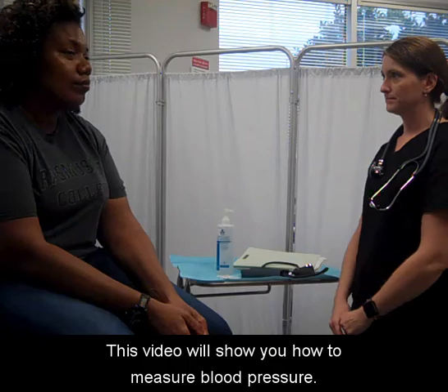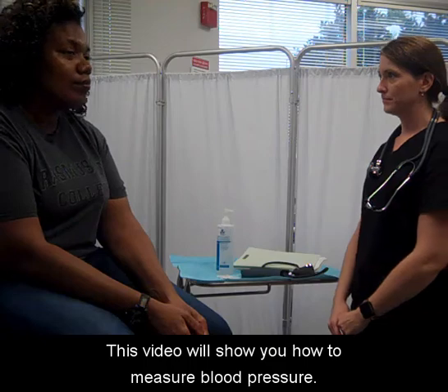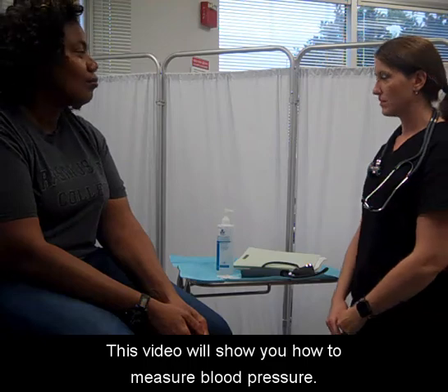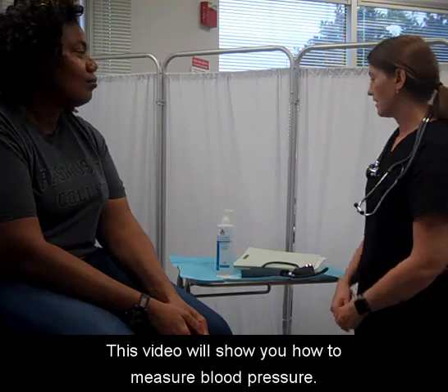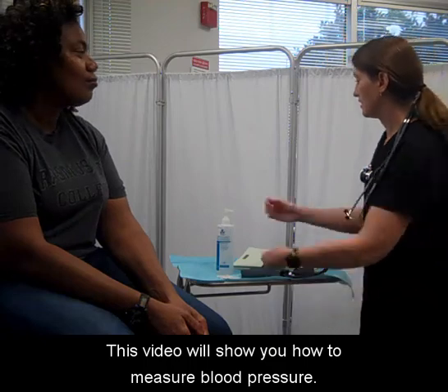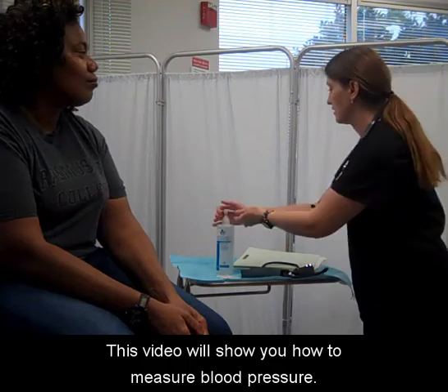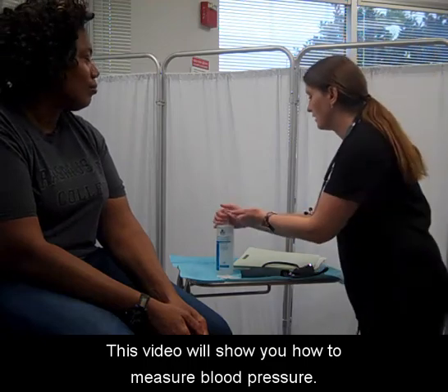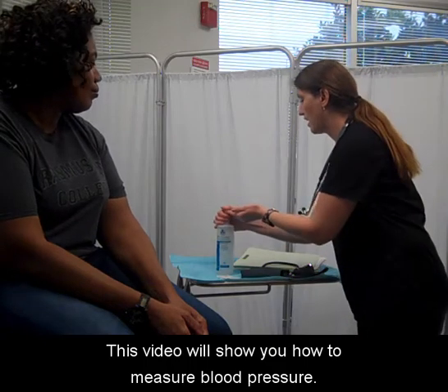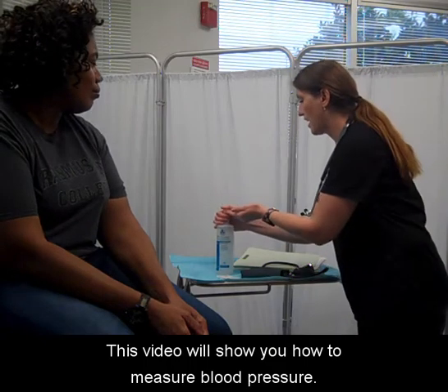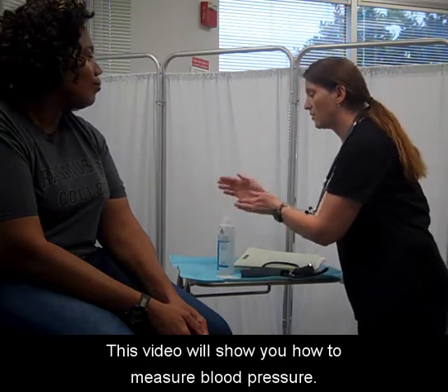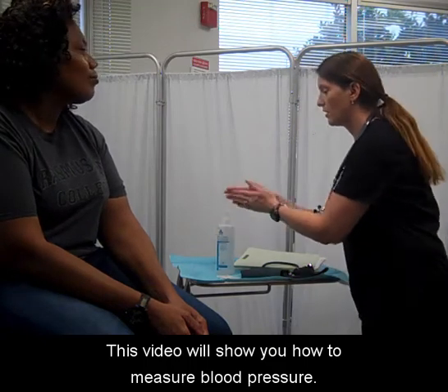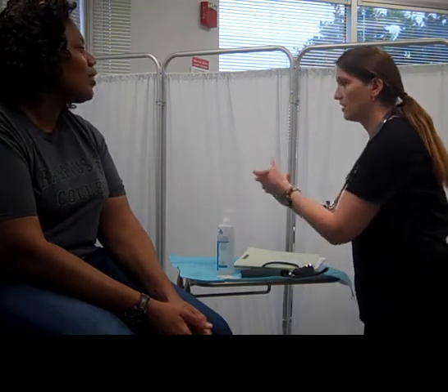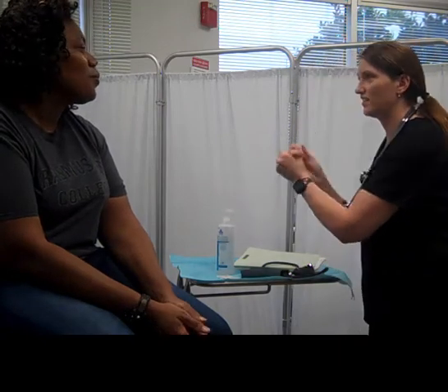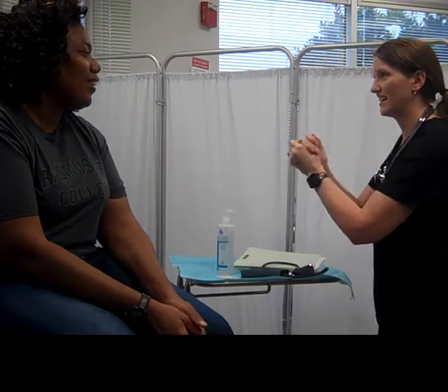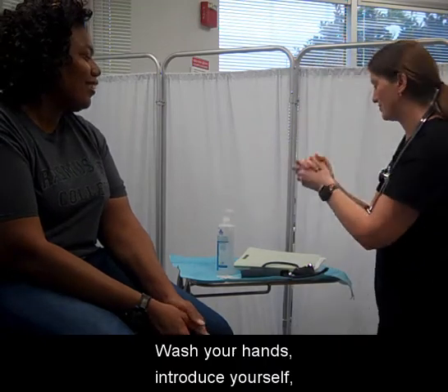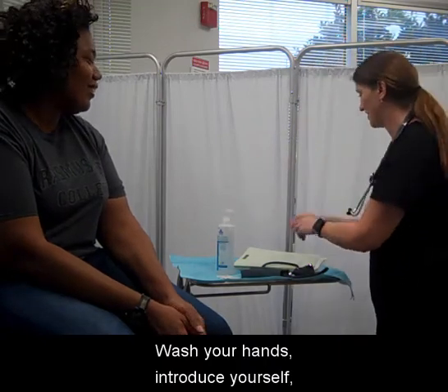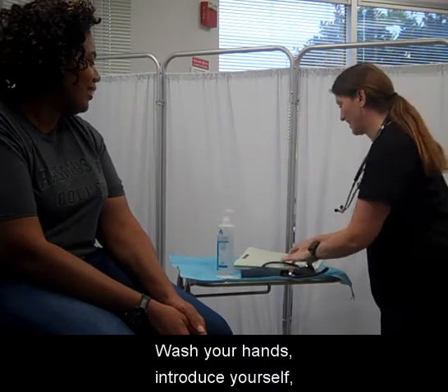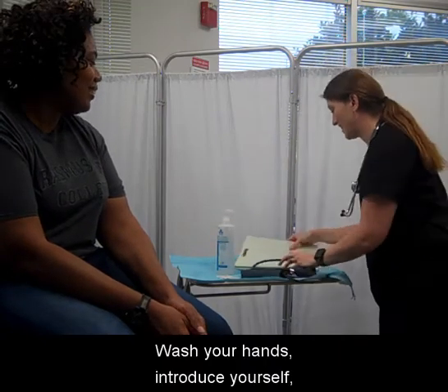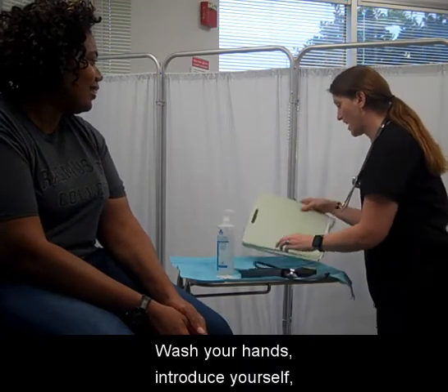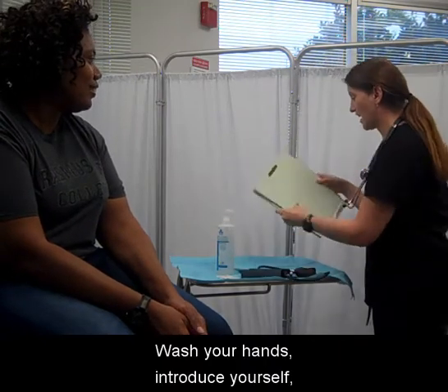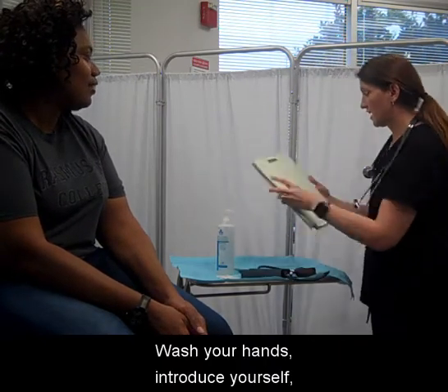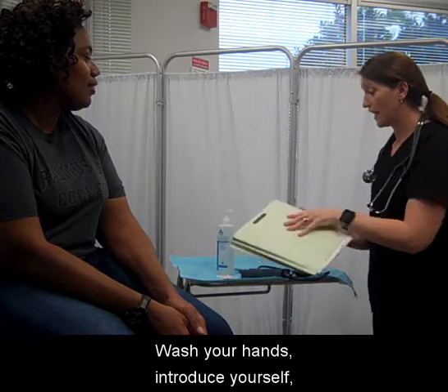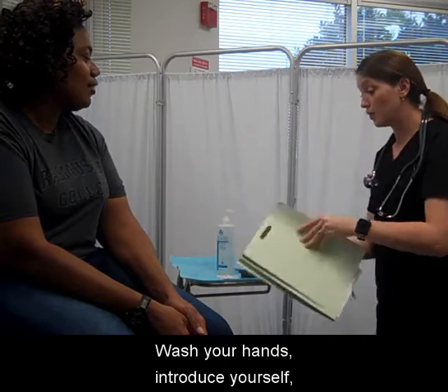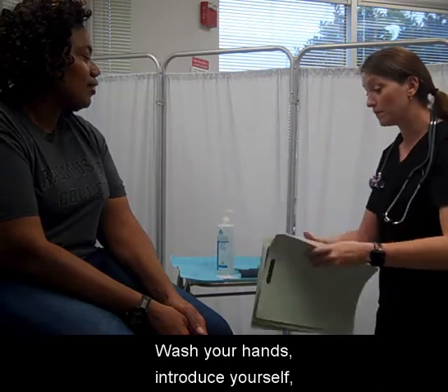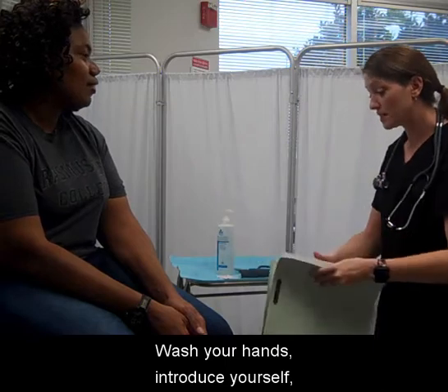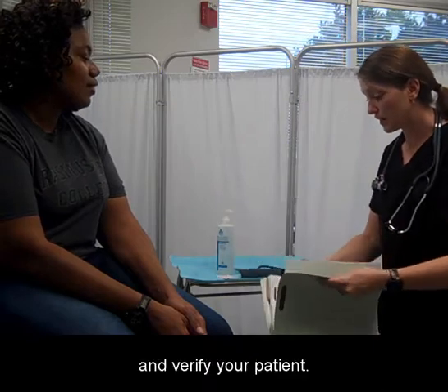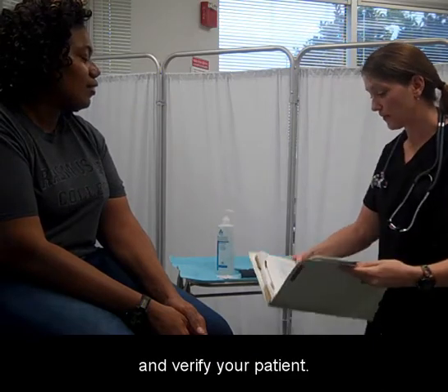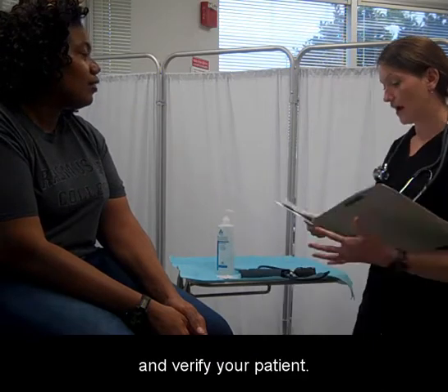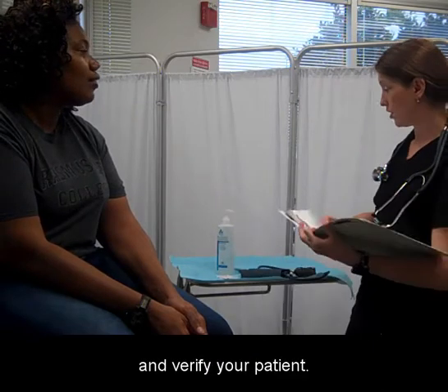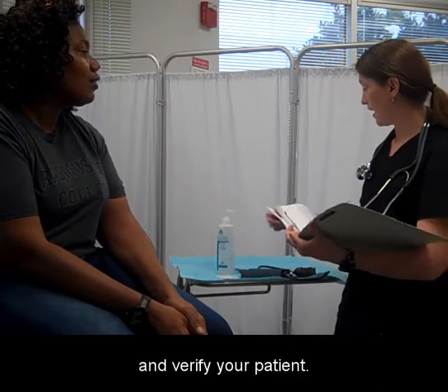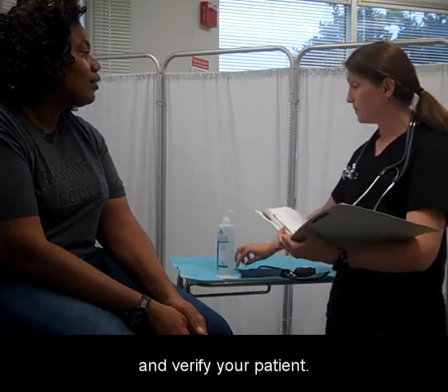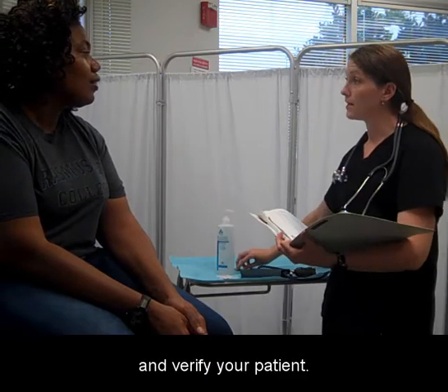This video will show you how to measure blood pressure. Wash your hands, introduce yourself, and verify your patient.